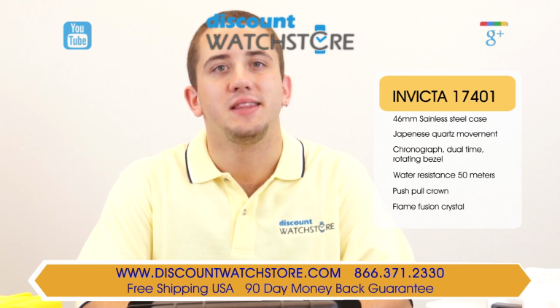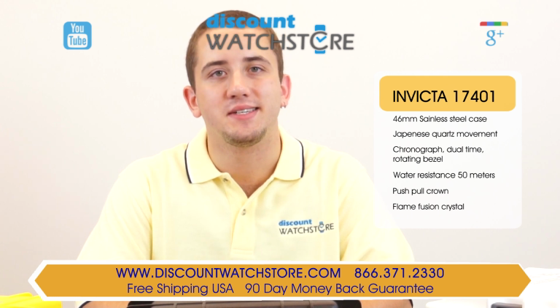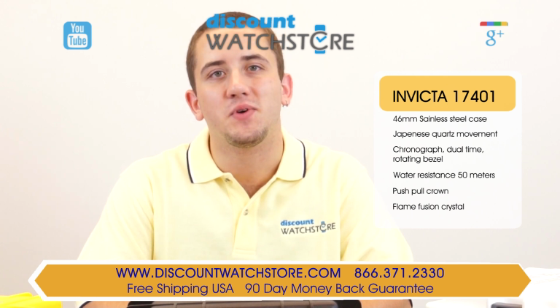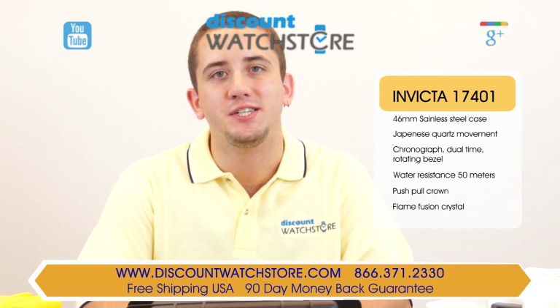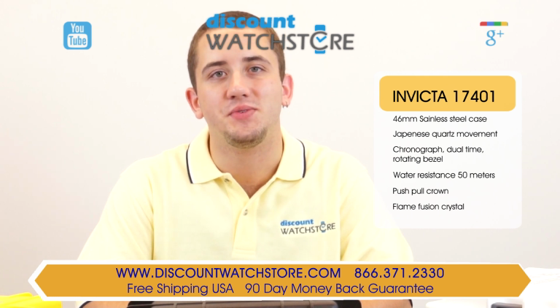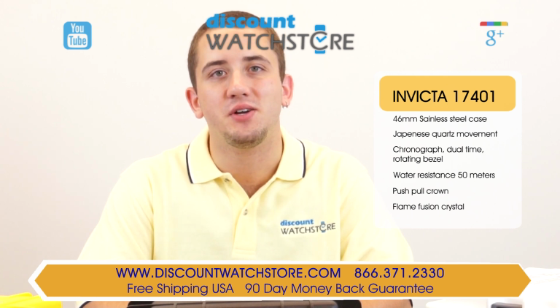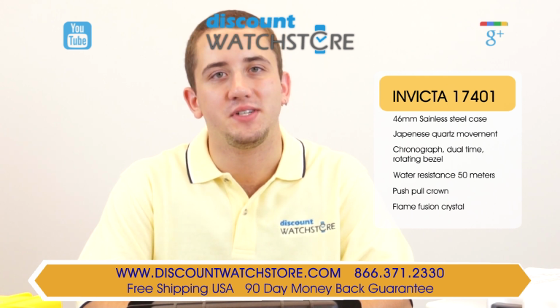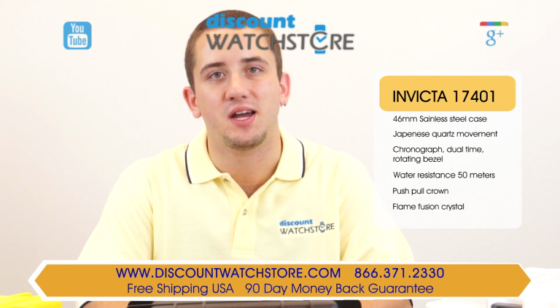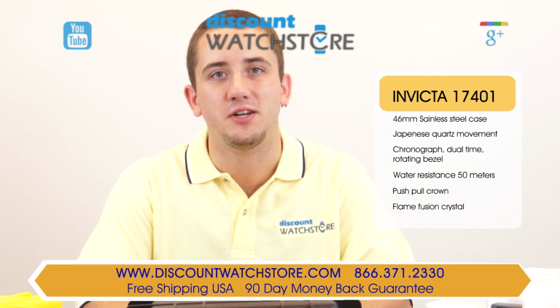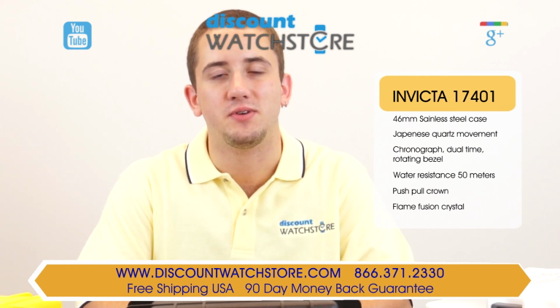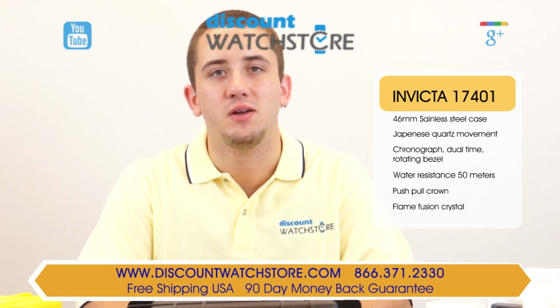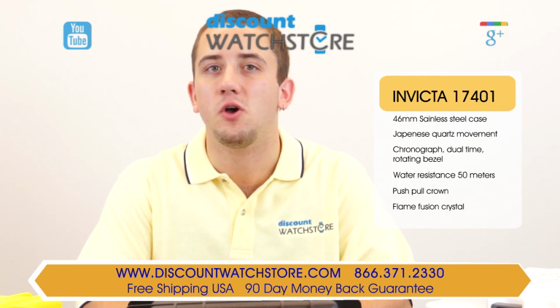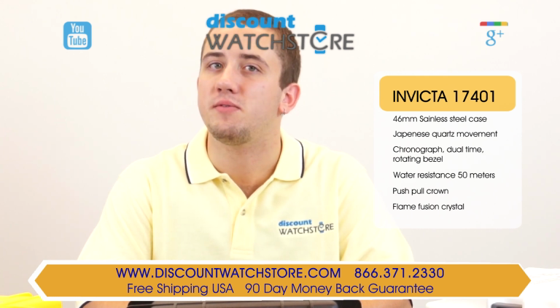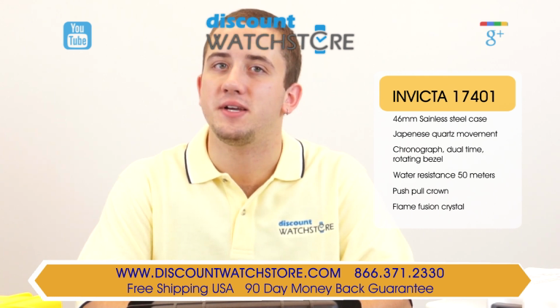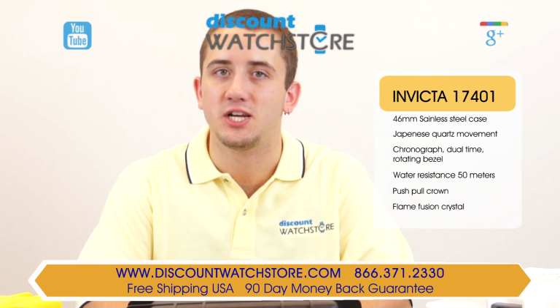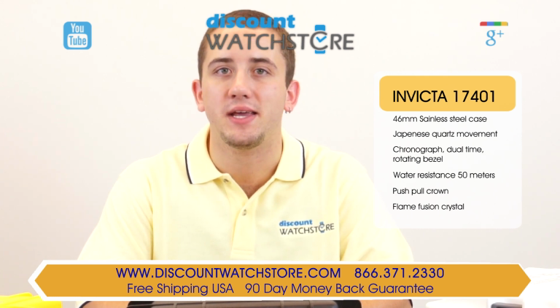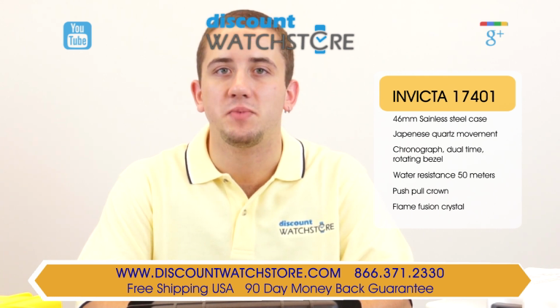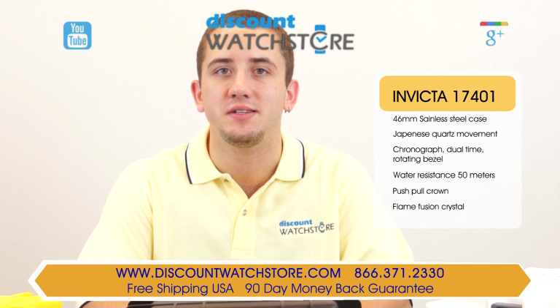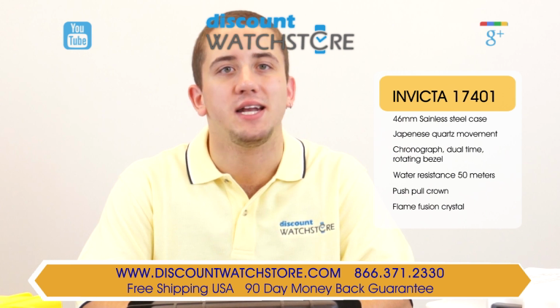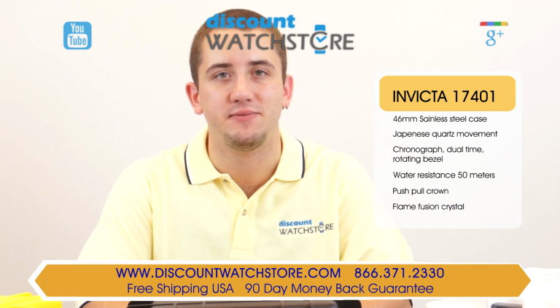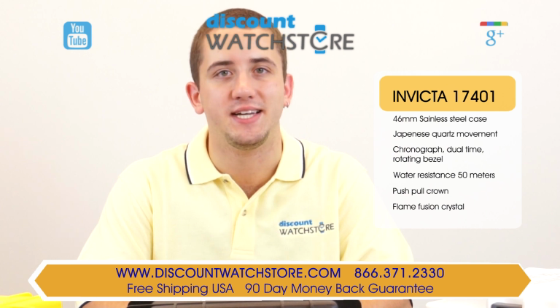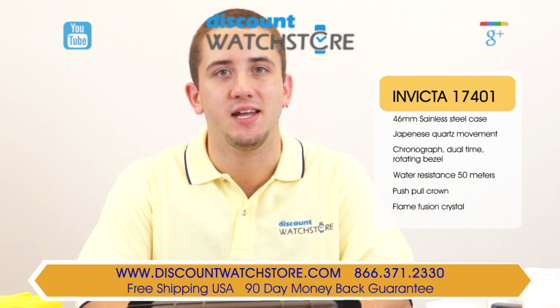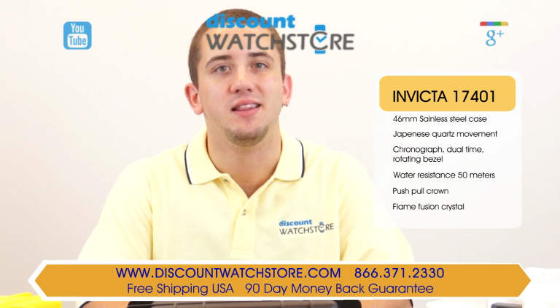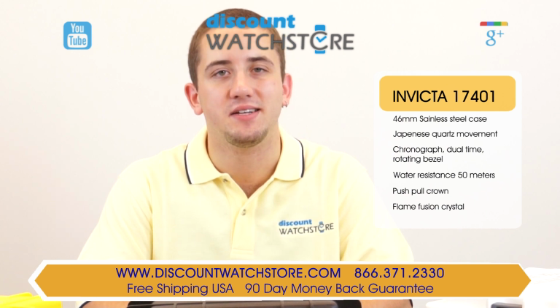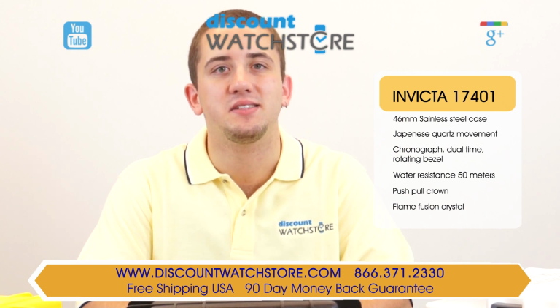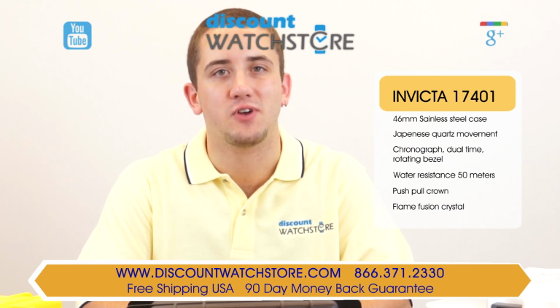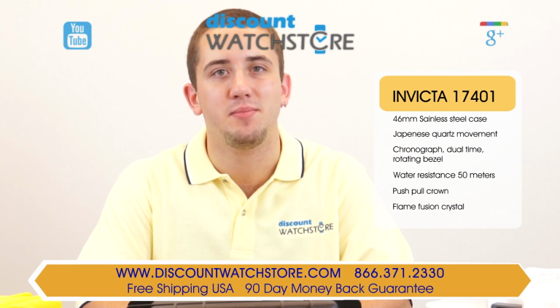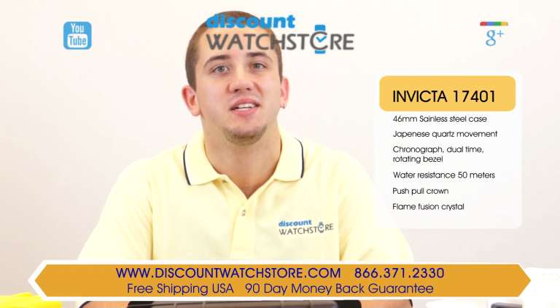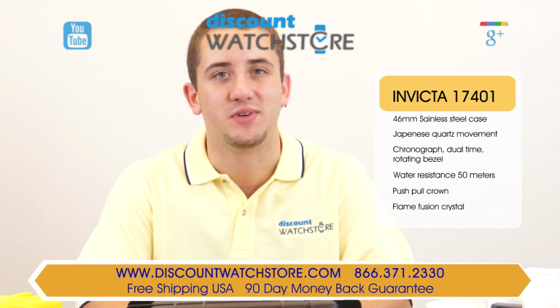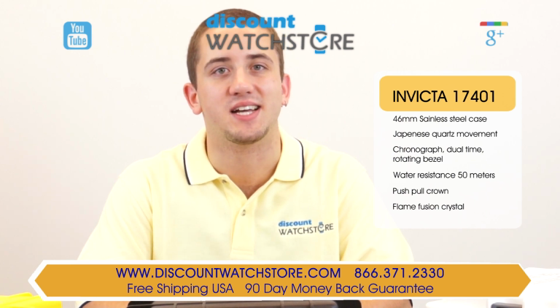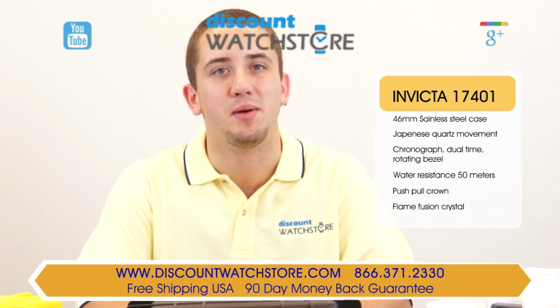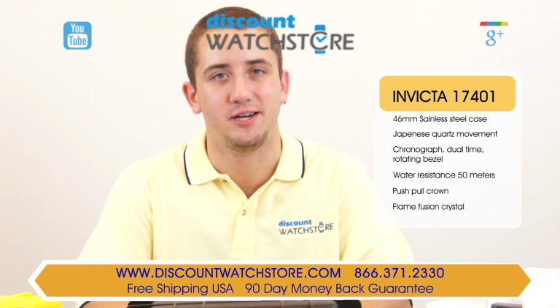Thanks again for watching this video for Discount Watch Store. We hope you have a pleasant shopping experience and a lovely day. Like us, subscribe, and don't forget to comment below.